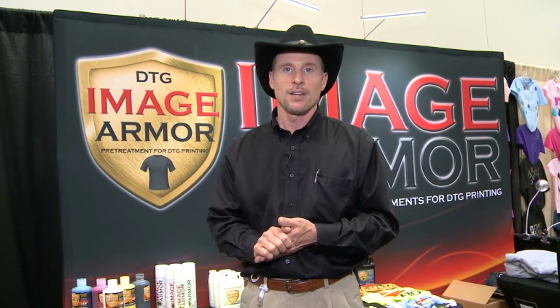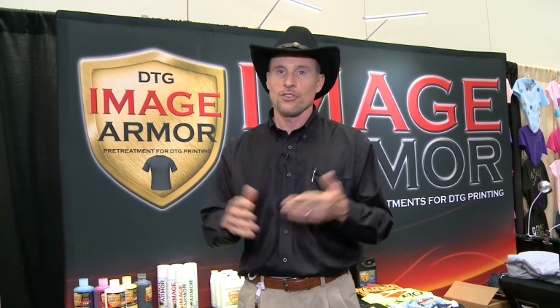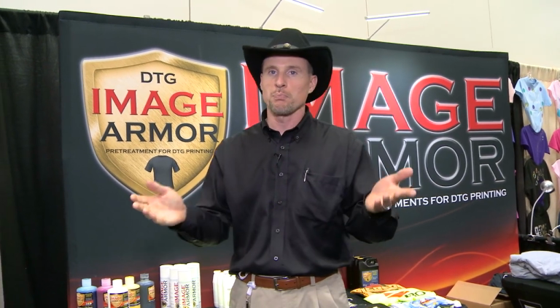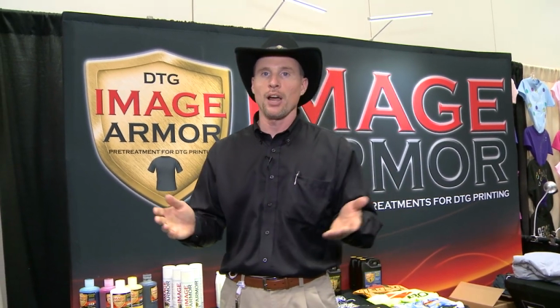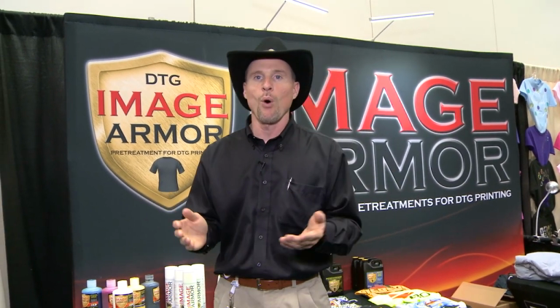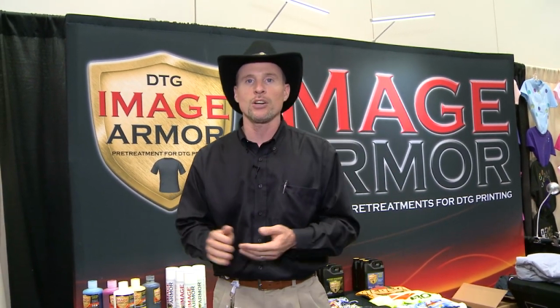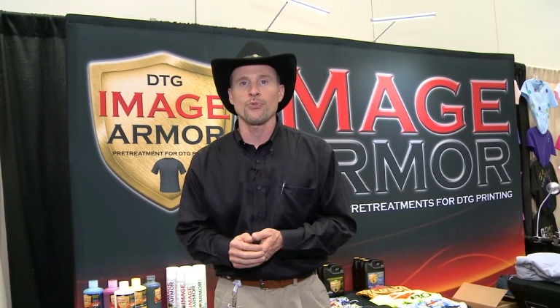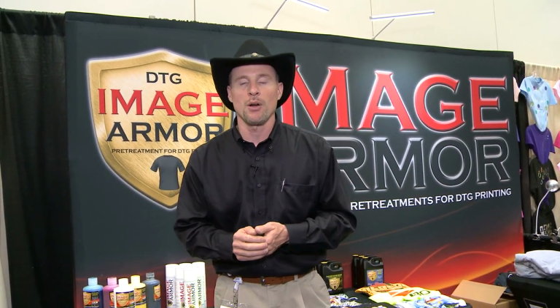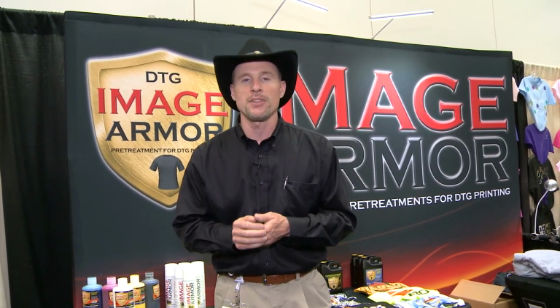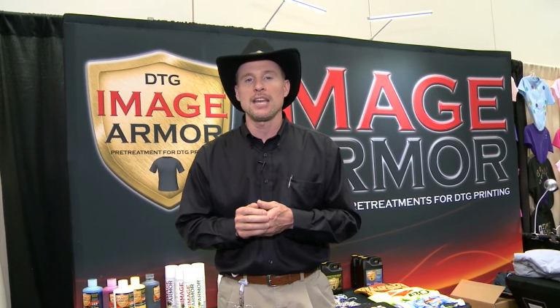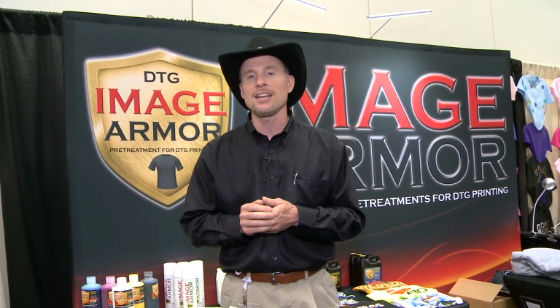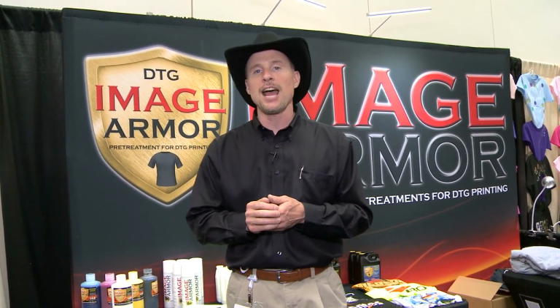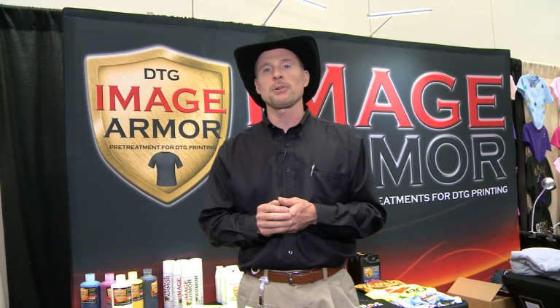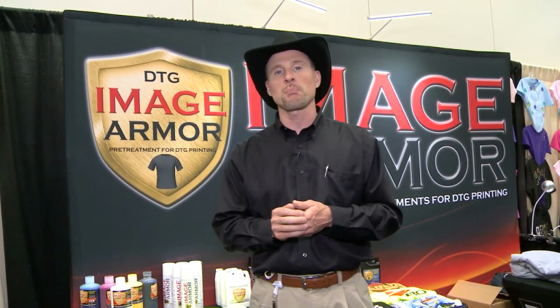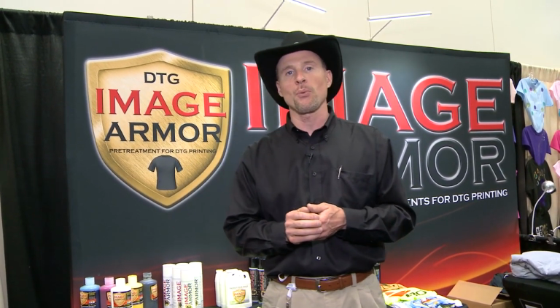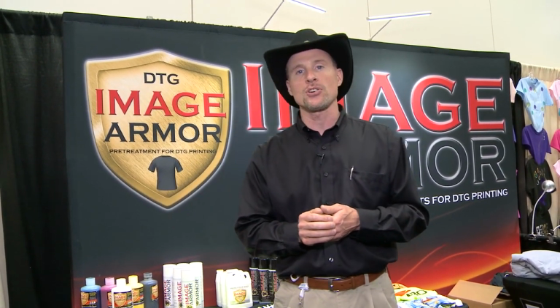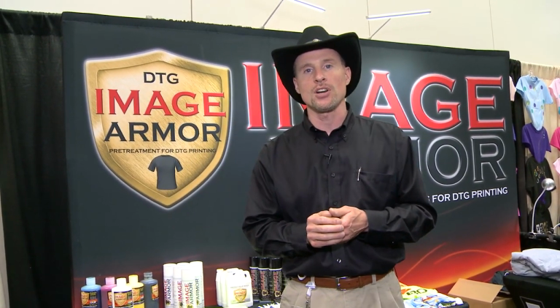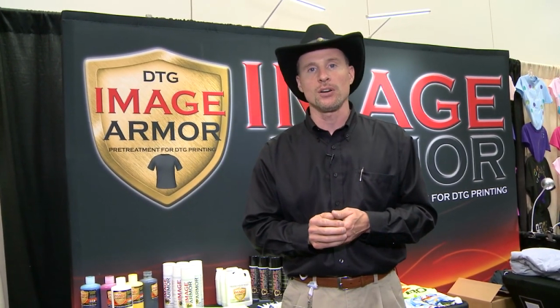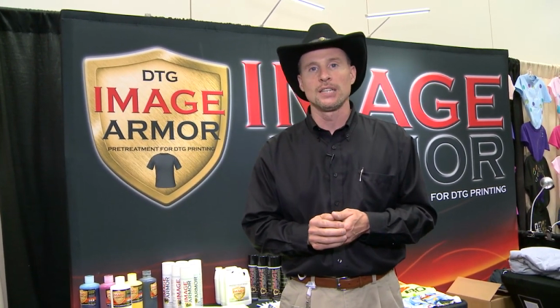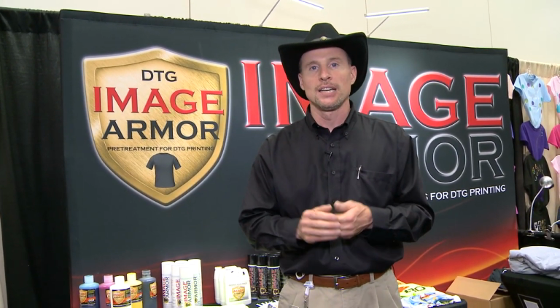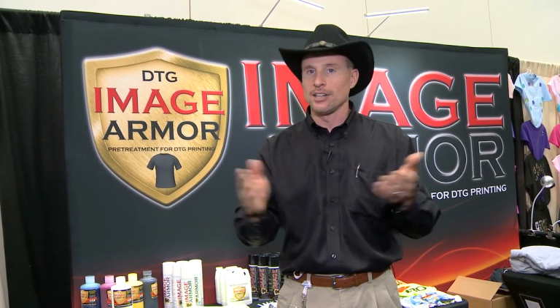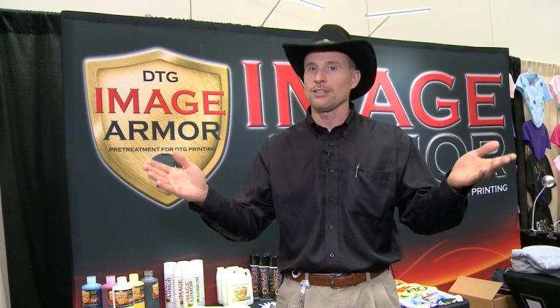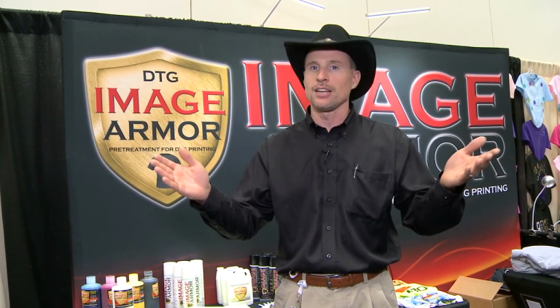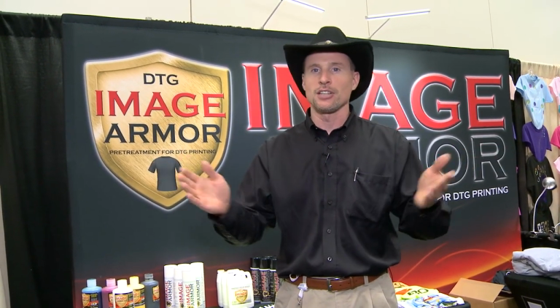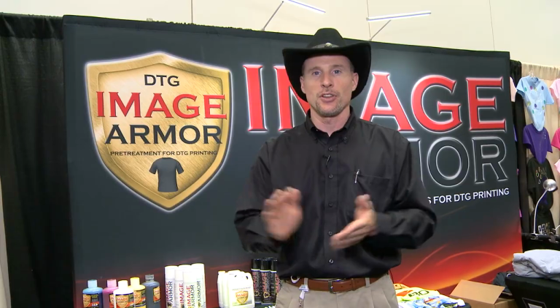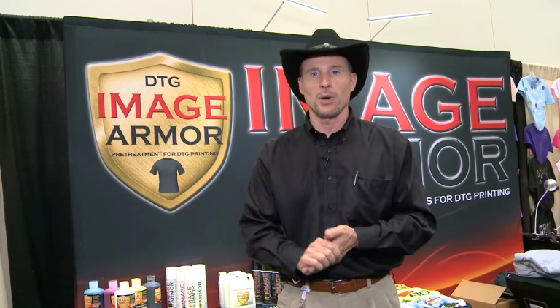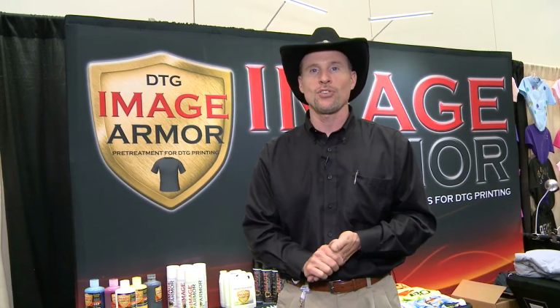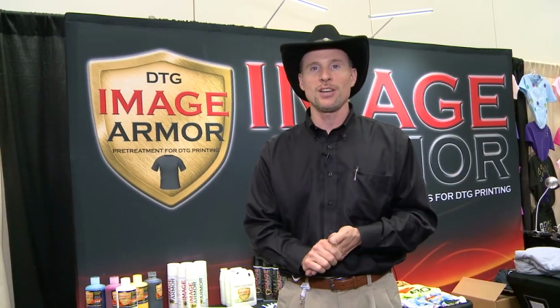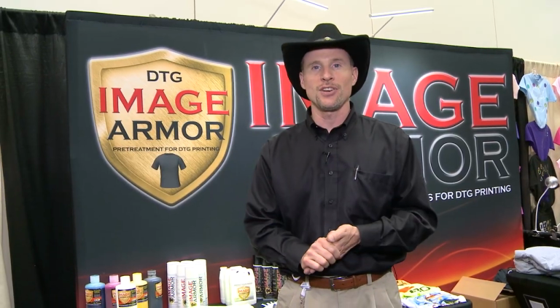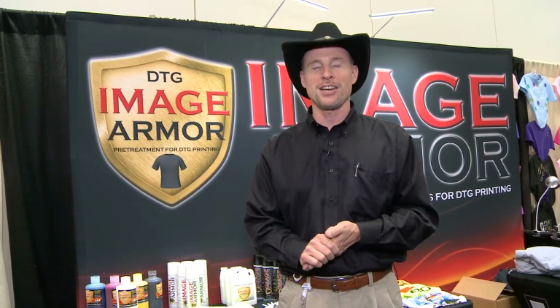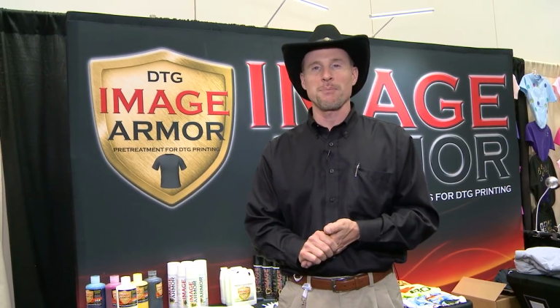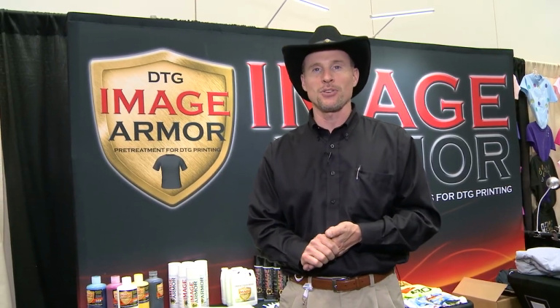This is Brian Walker from the Indianapolis Printwear Show here in the great city of Indianapolis.